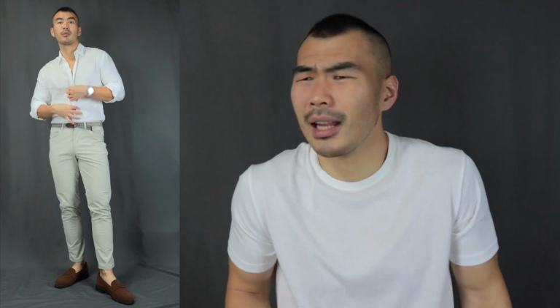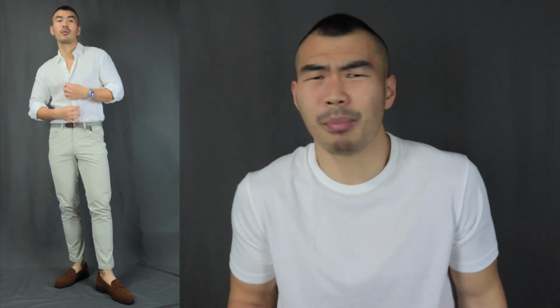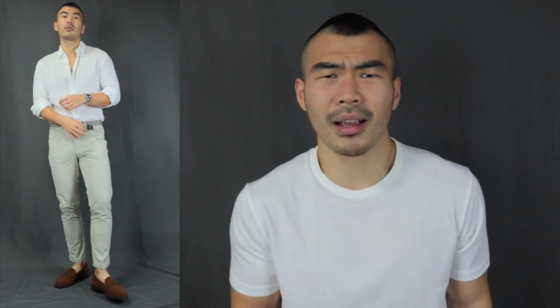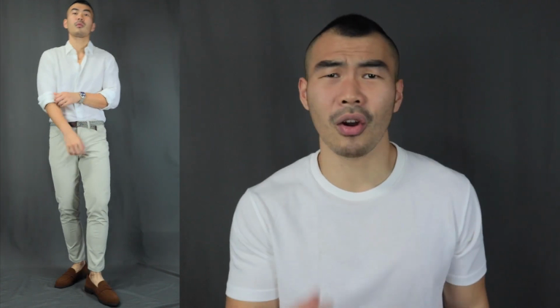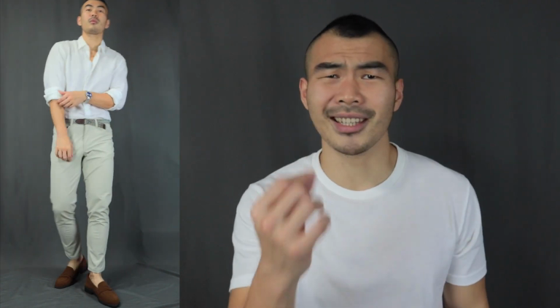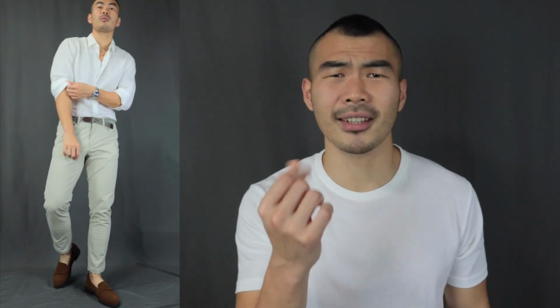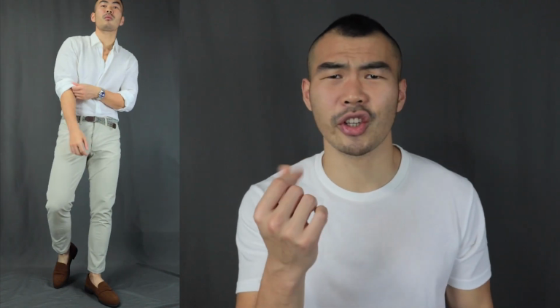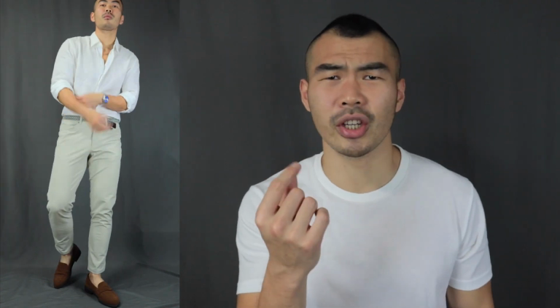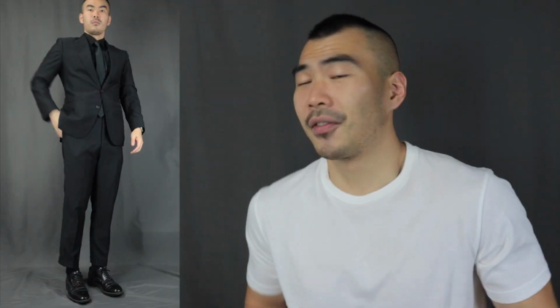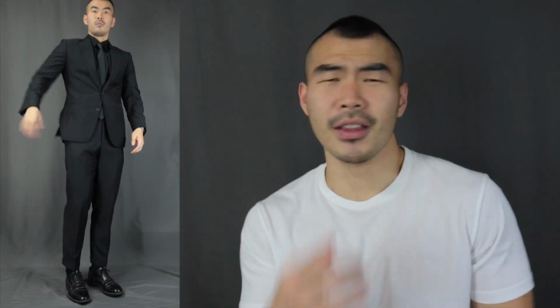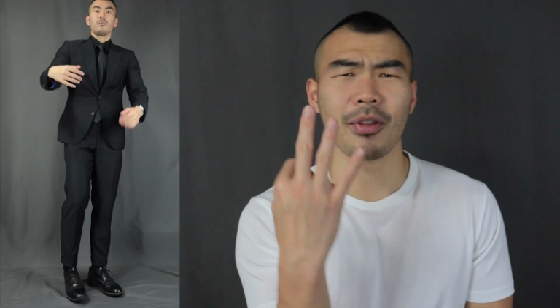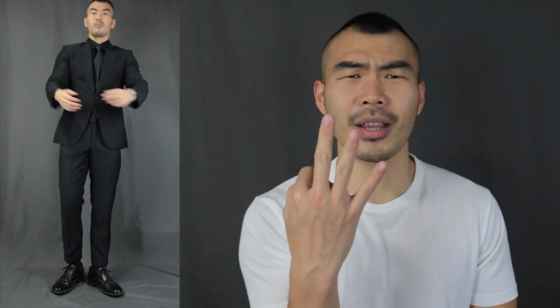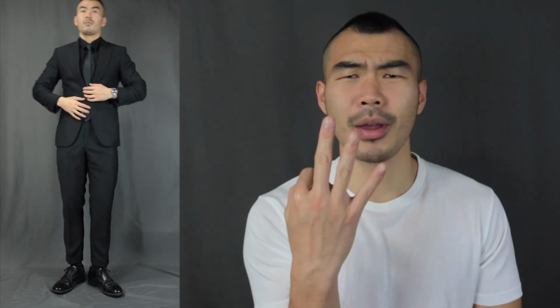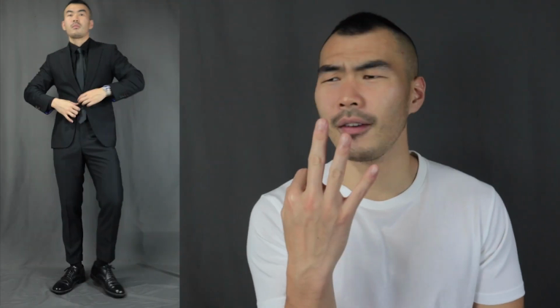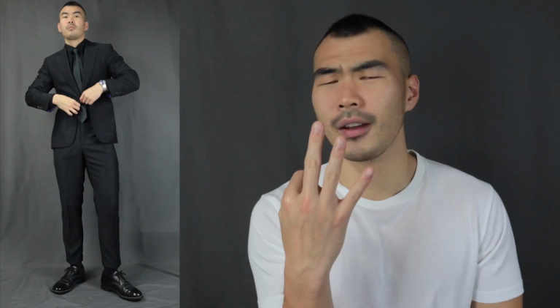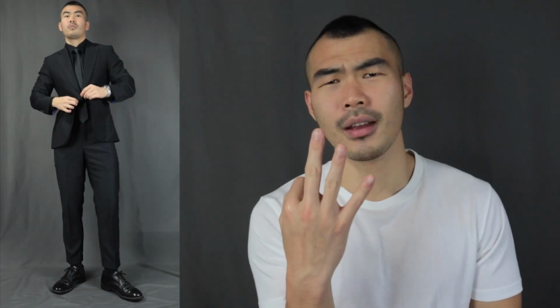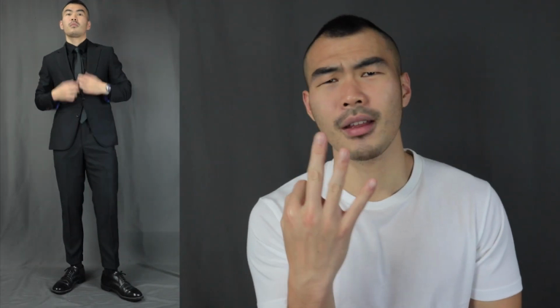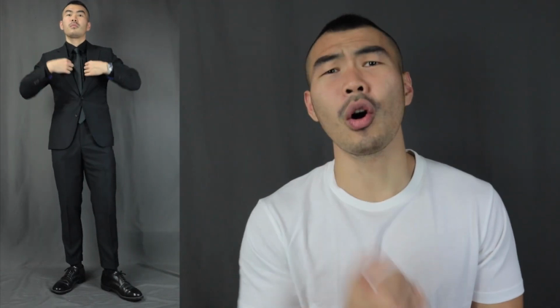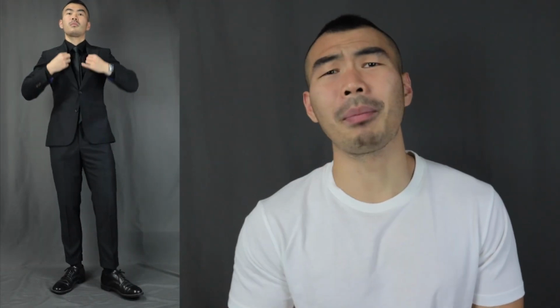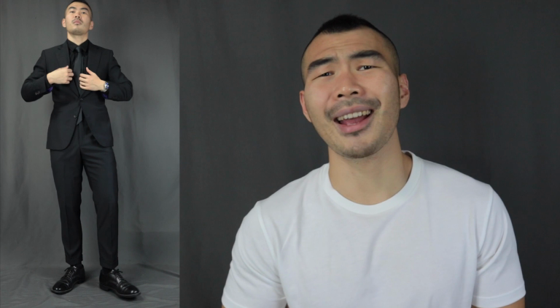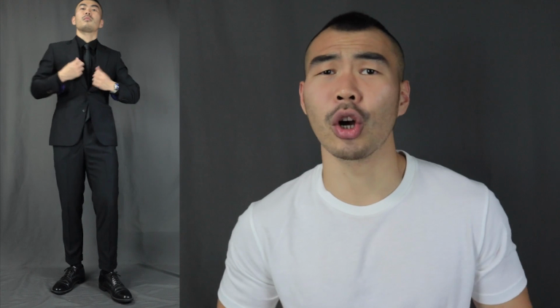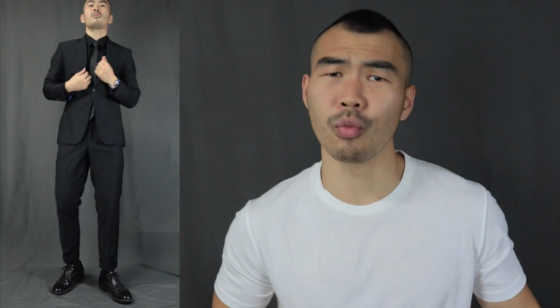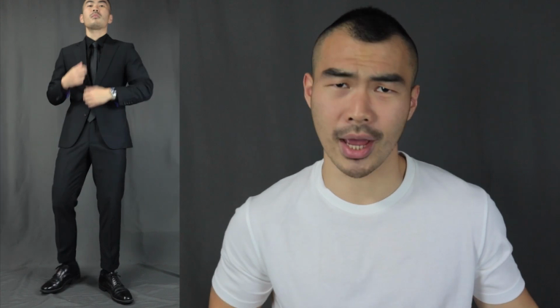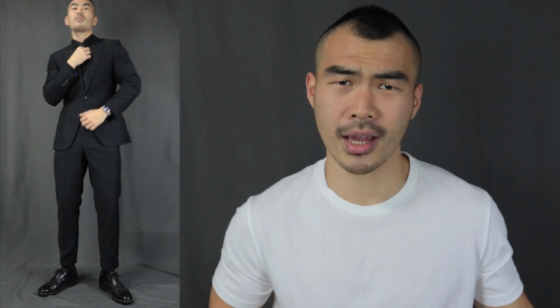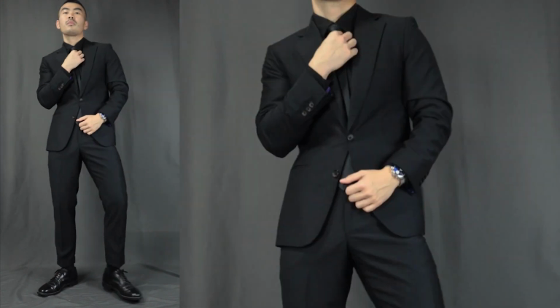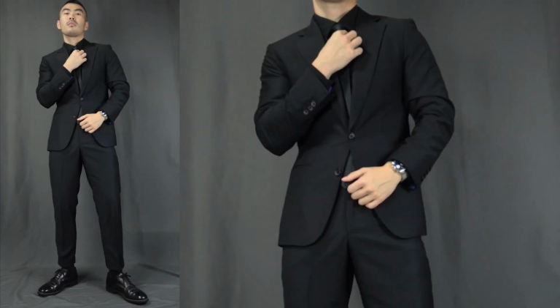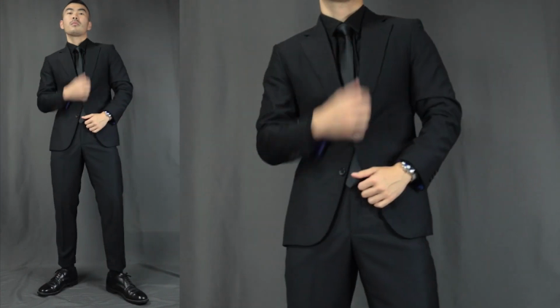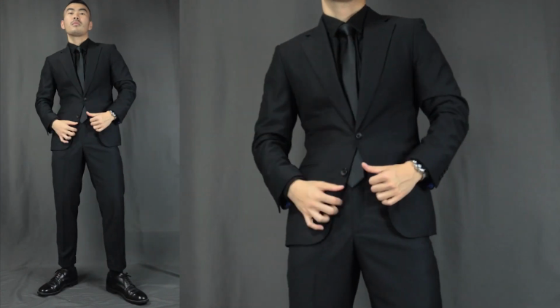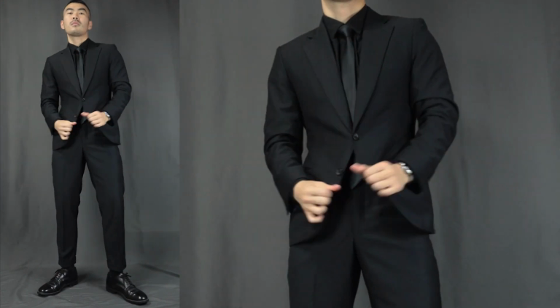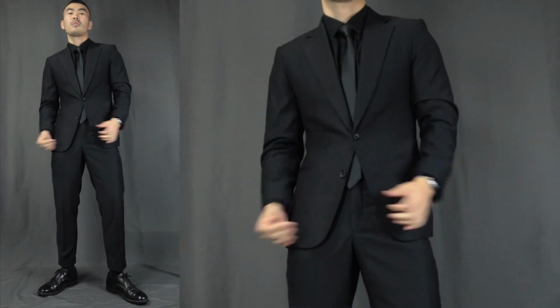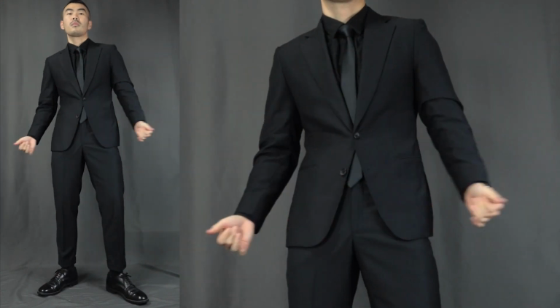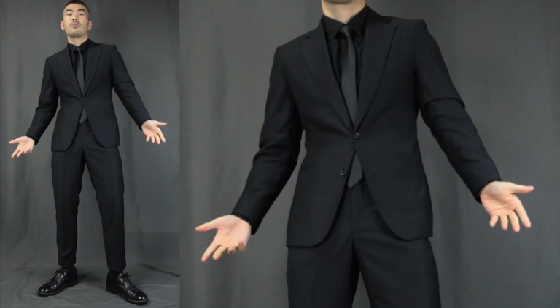This outfit is simply dressiness with a laid-back holiday touch. Outfit number three: we have the all-black John Wick. Over here we have a full black suit with a black dress shirt on top with a black necktie.